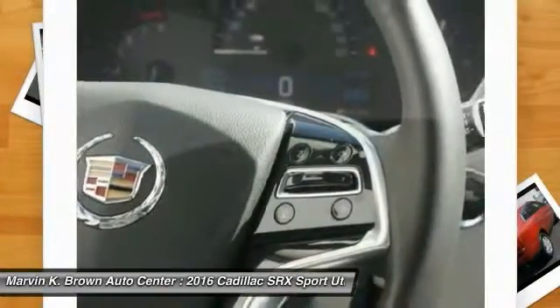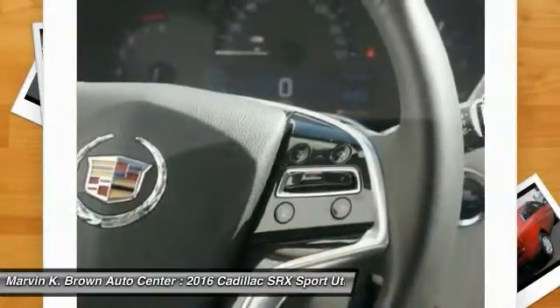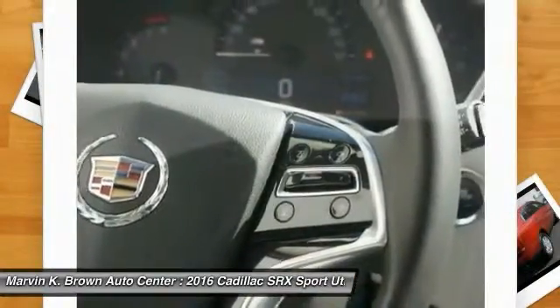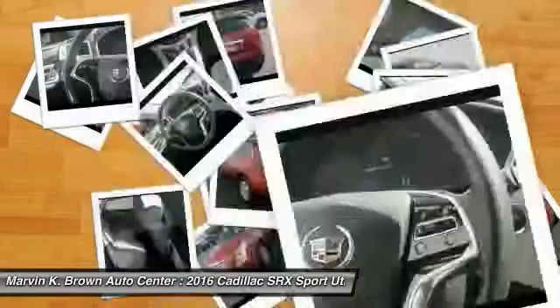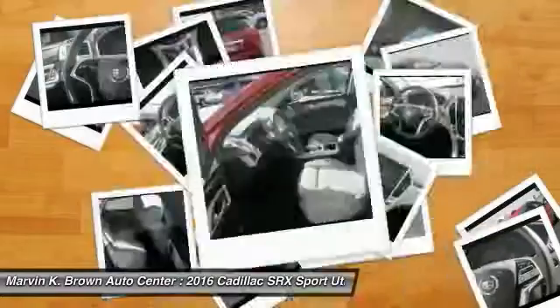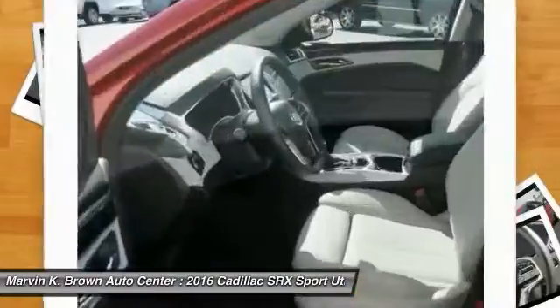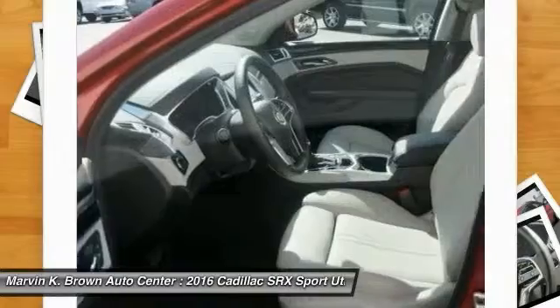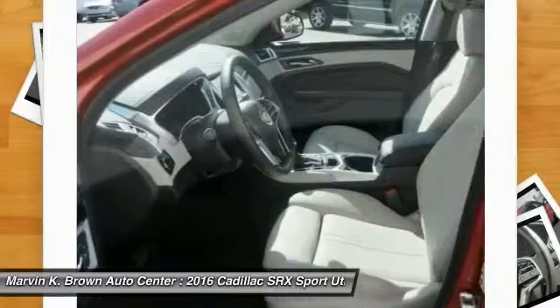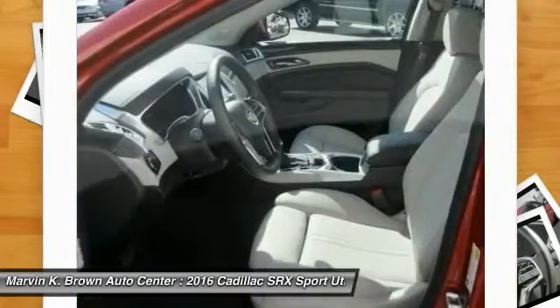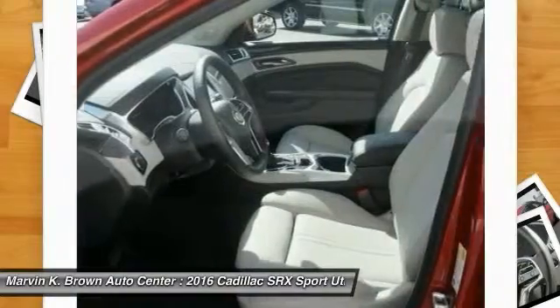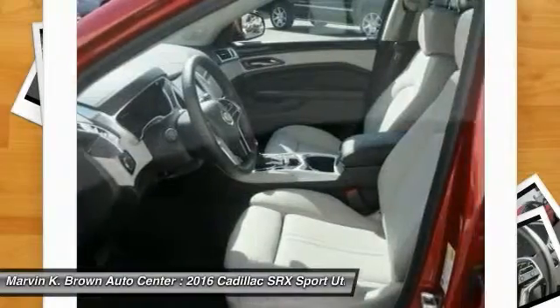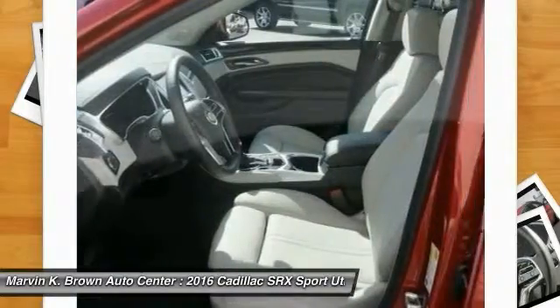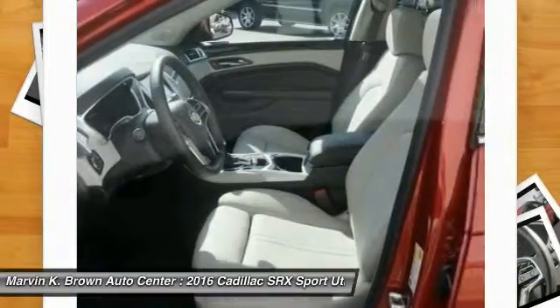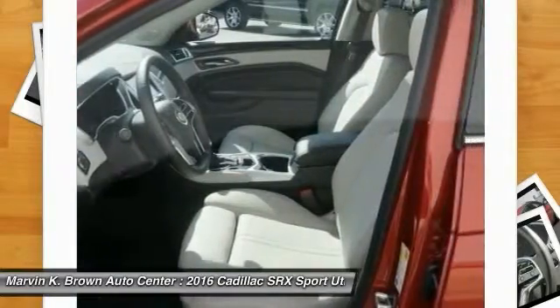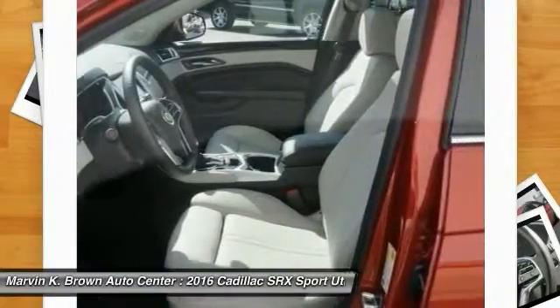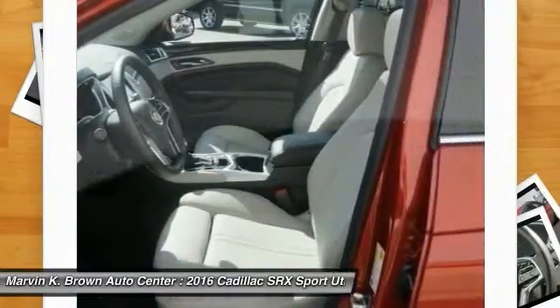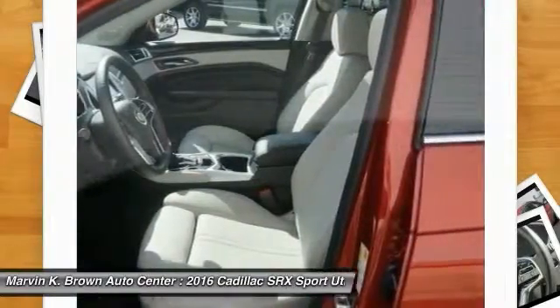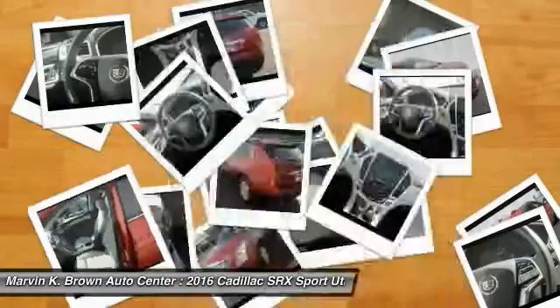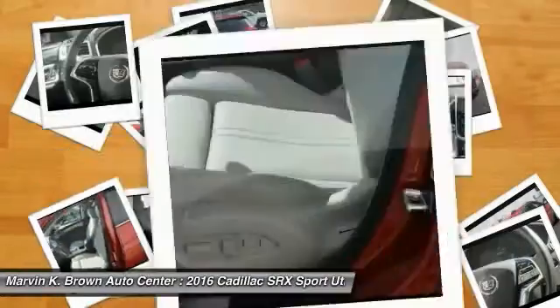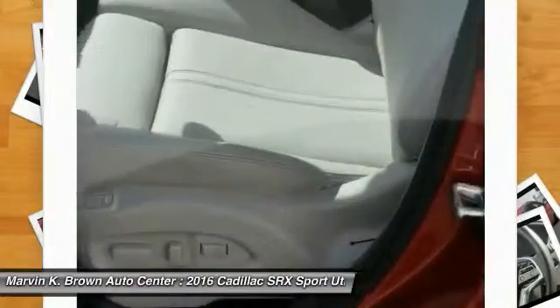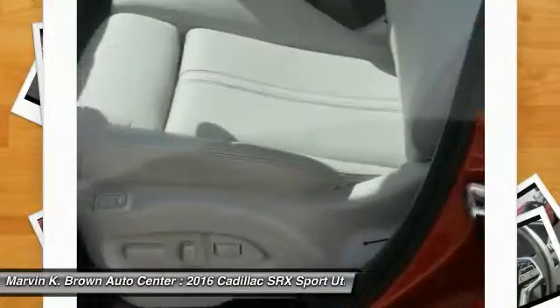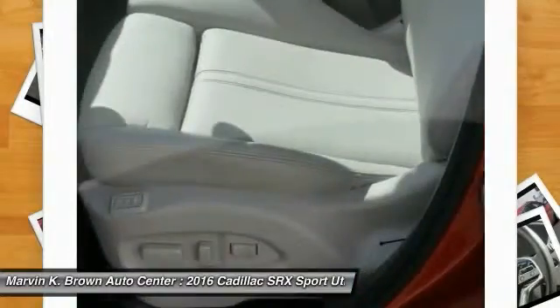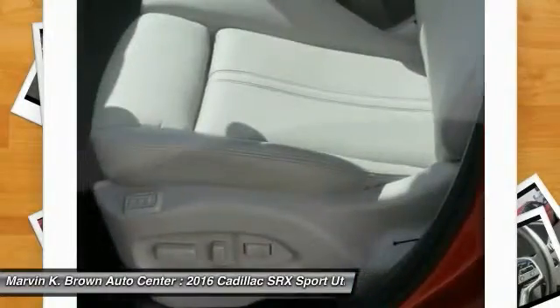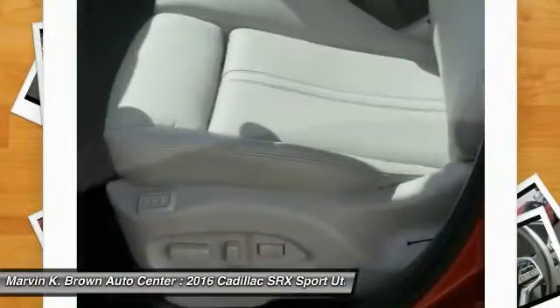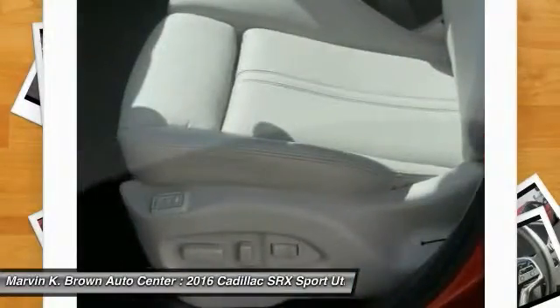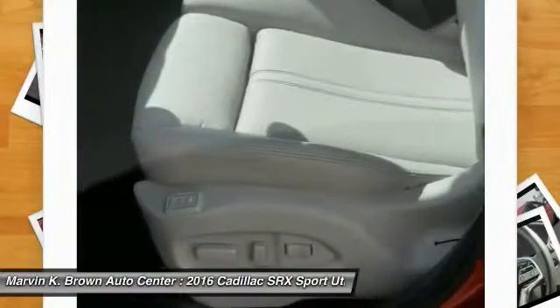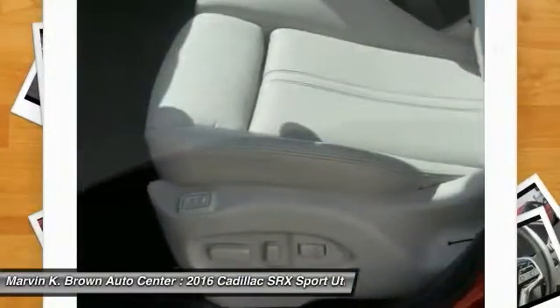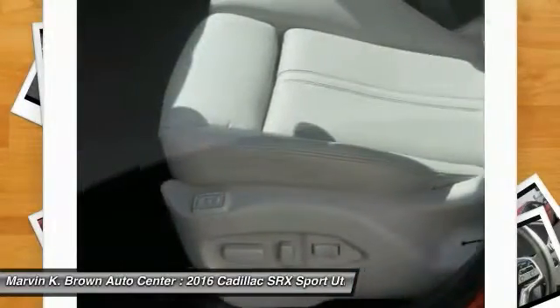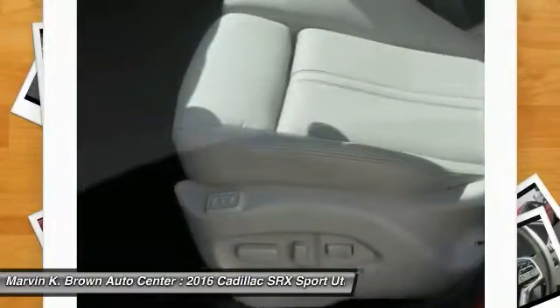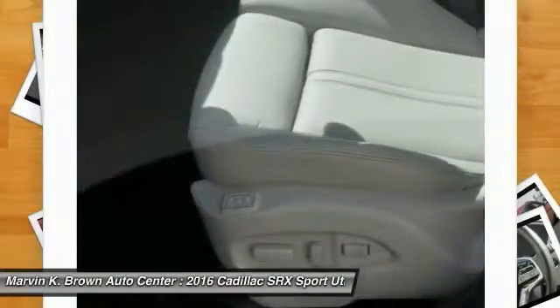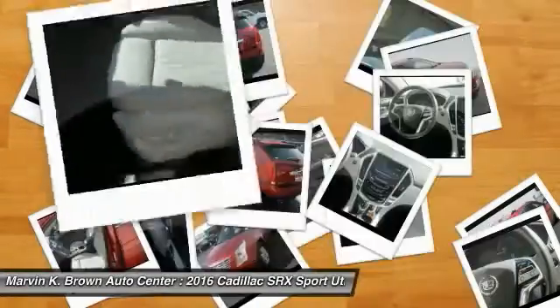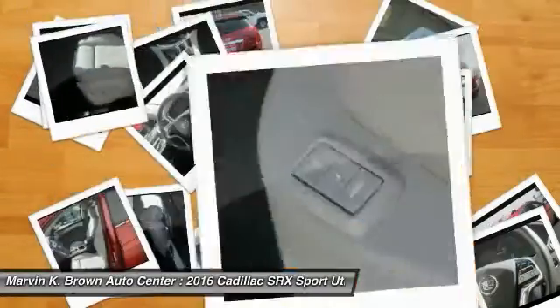Bluetooth. This beauty is sure to make you the talk of the neighborhood. So call or drop in for a test drive today.